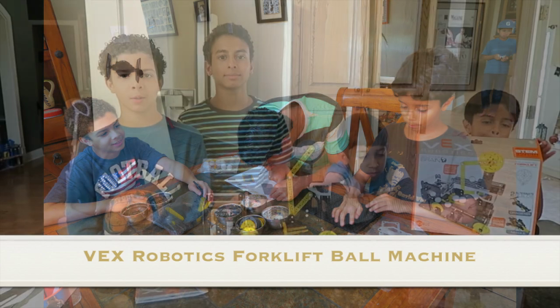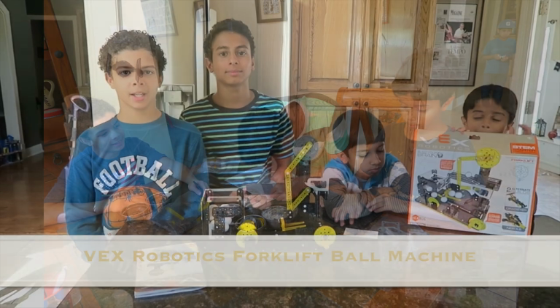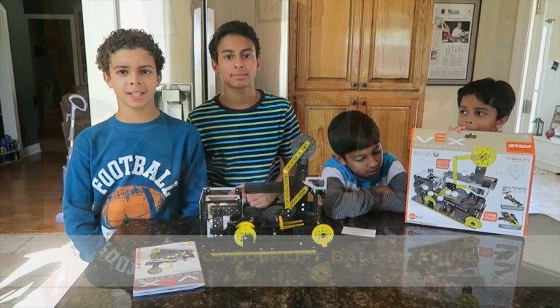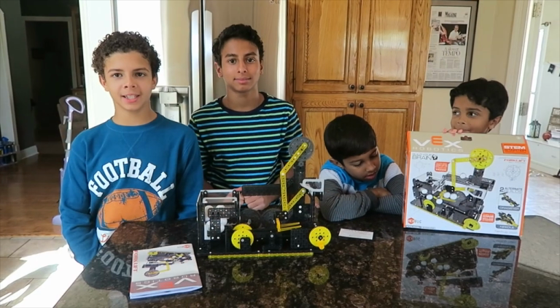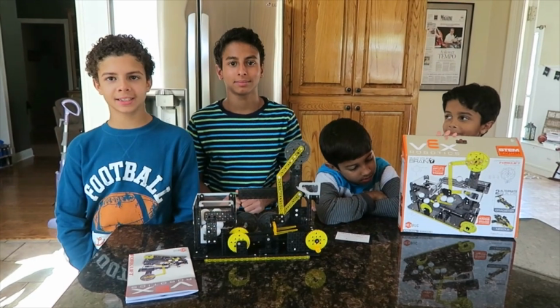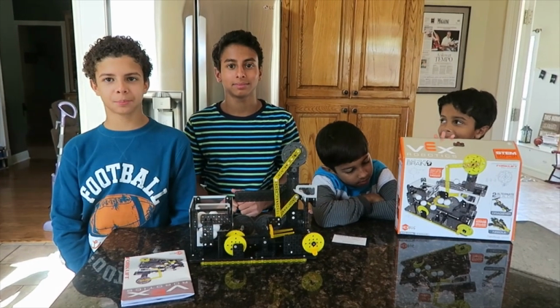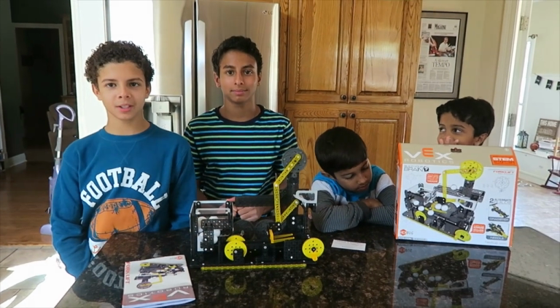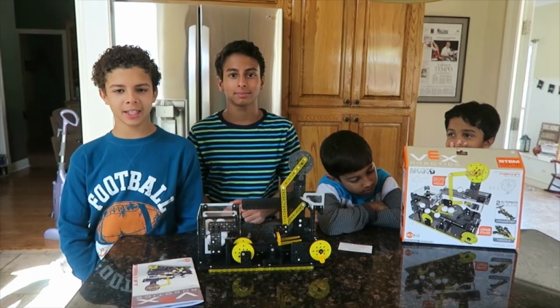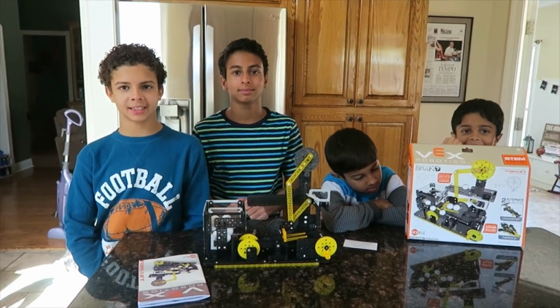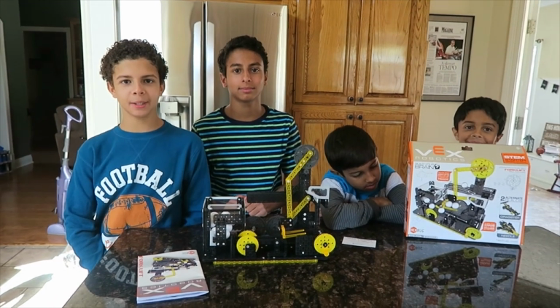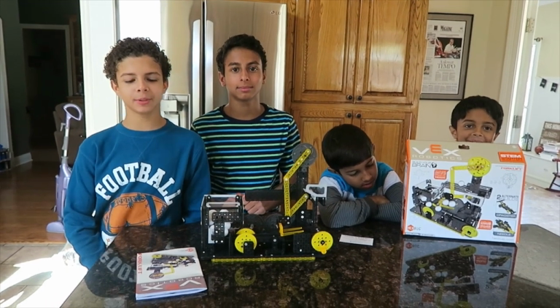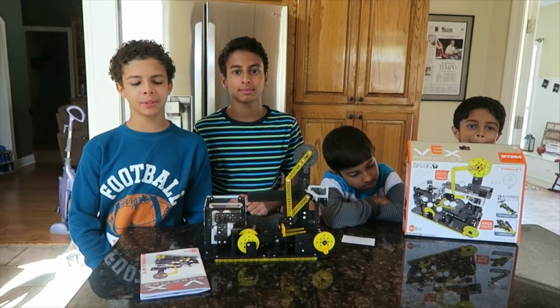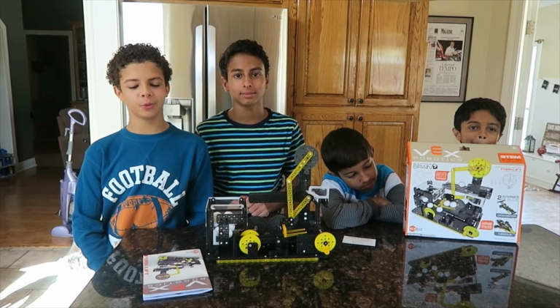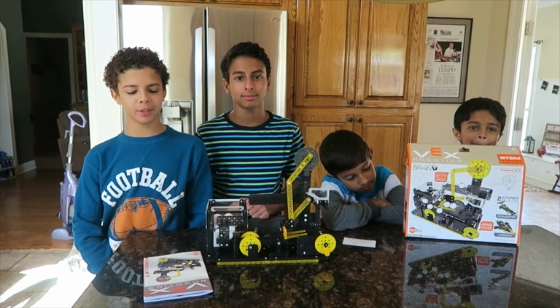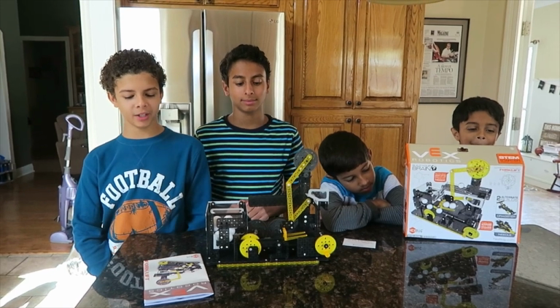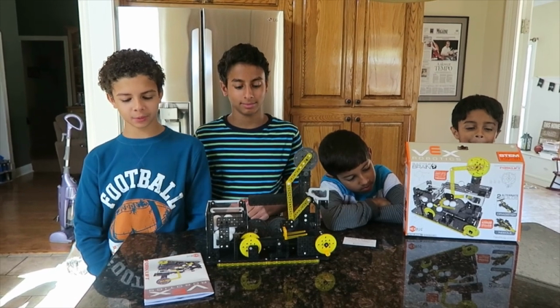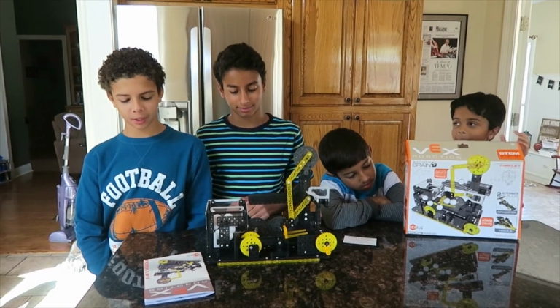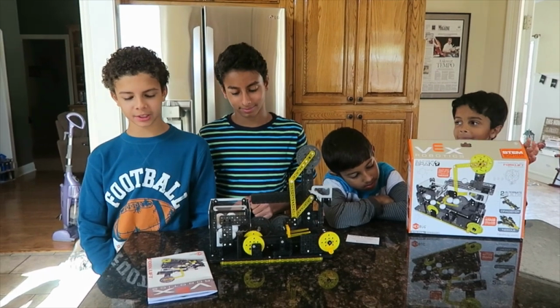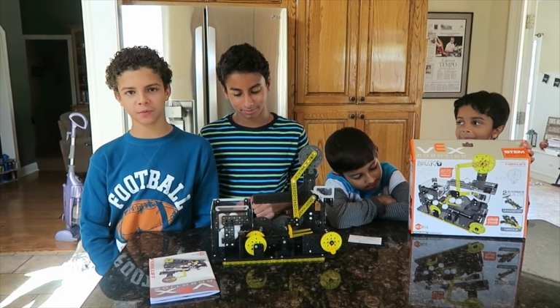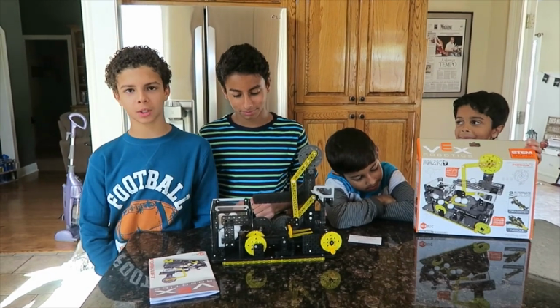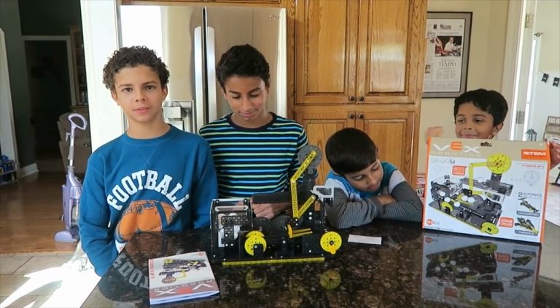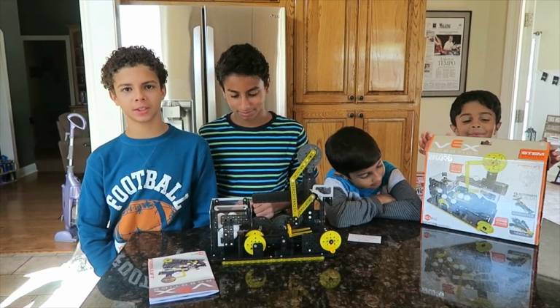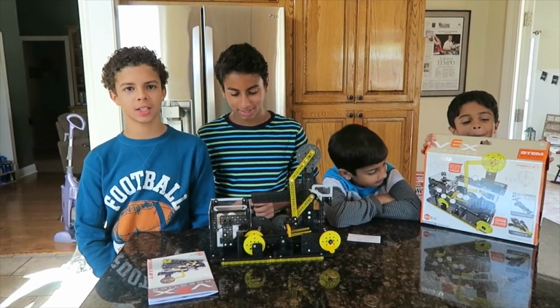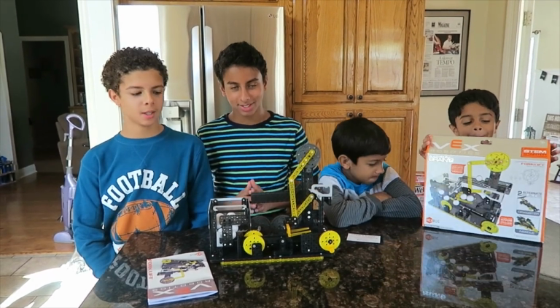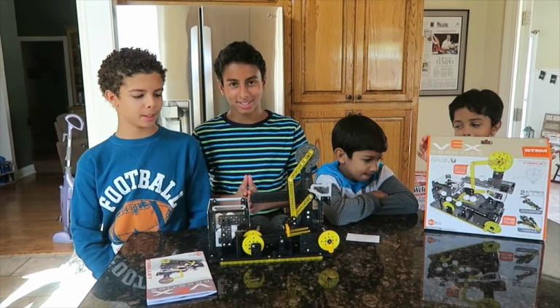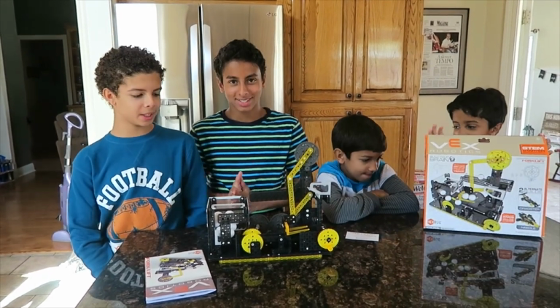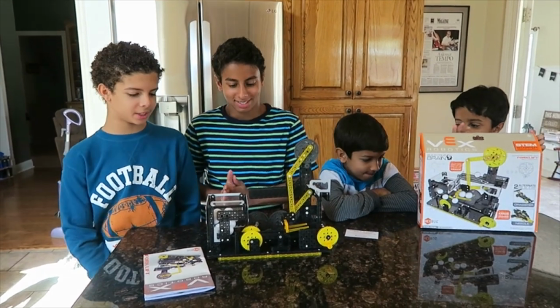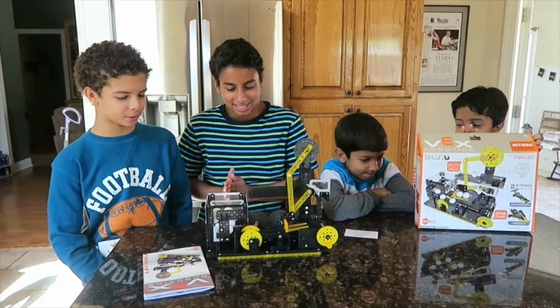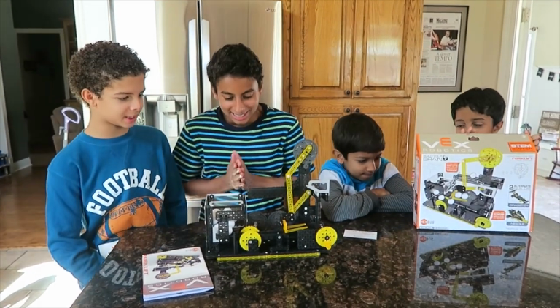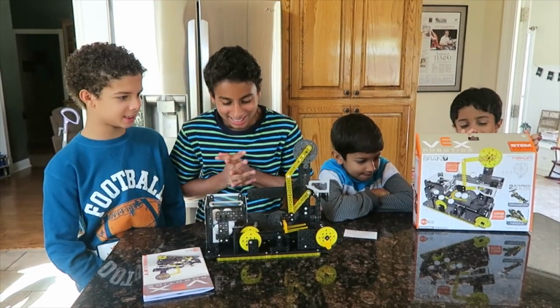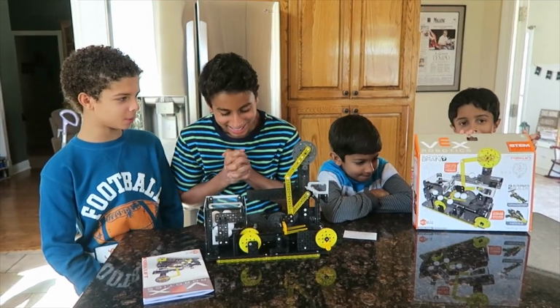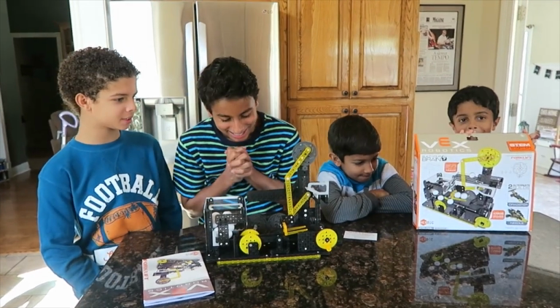Hey guys, this is Brunley, and today we're going to be reviewing the Vex Robotics Forklift. Okay, Micah, show us how this thing works.